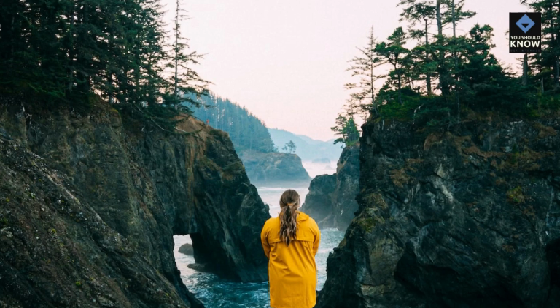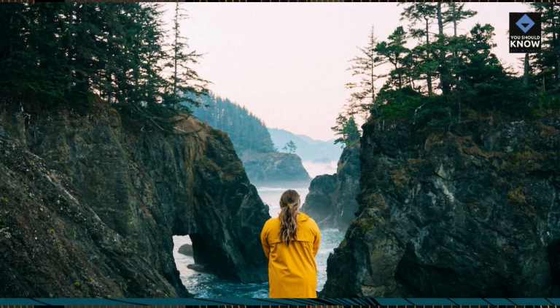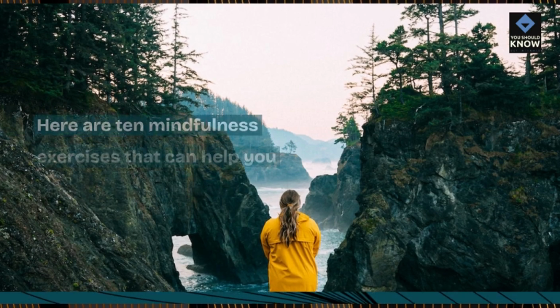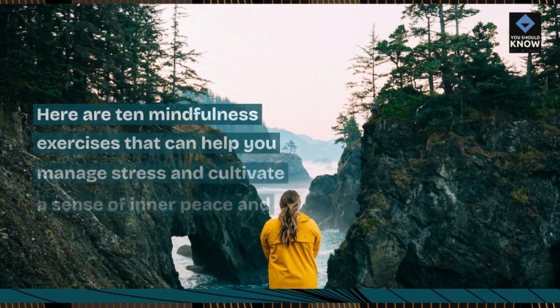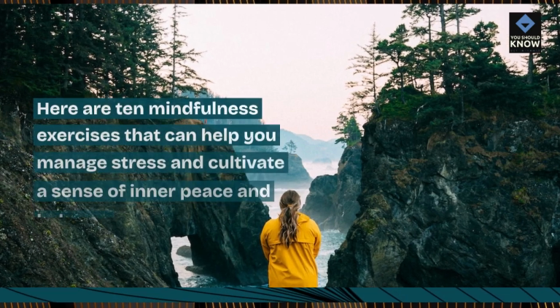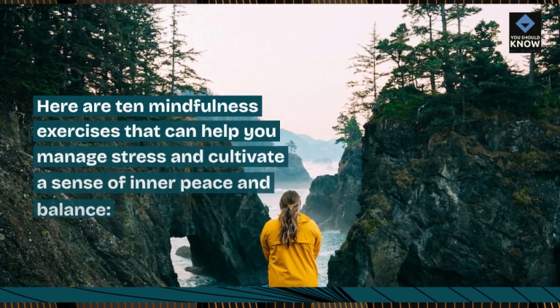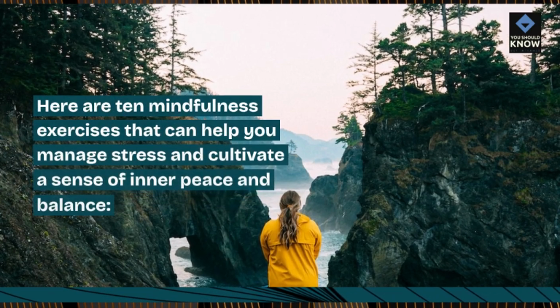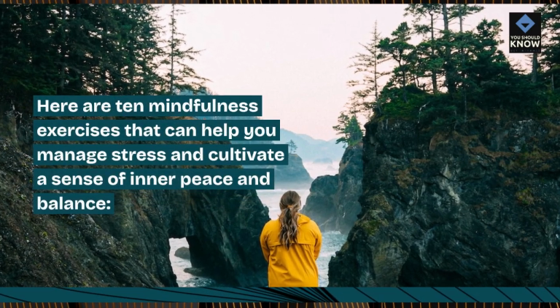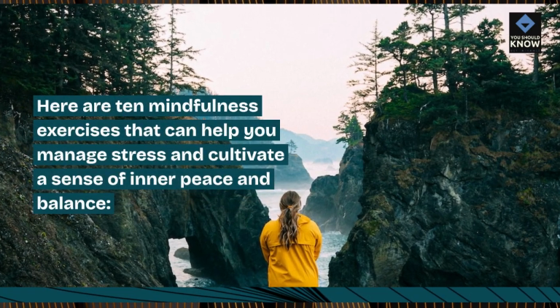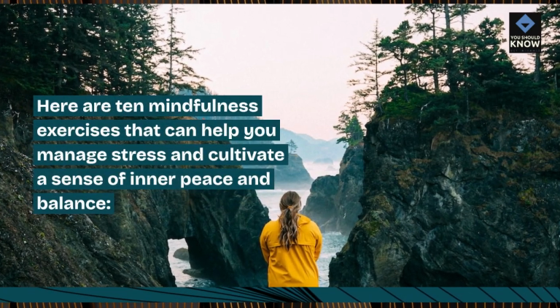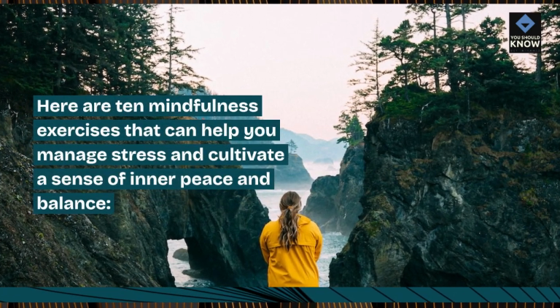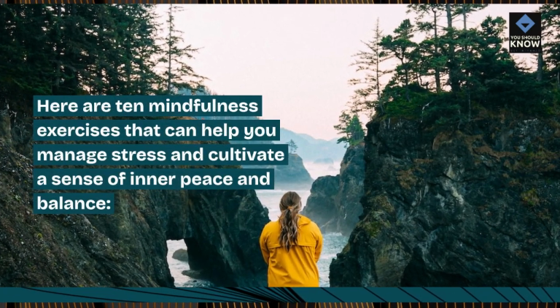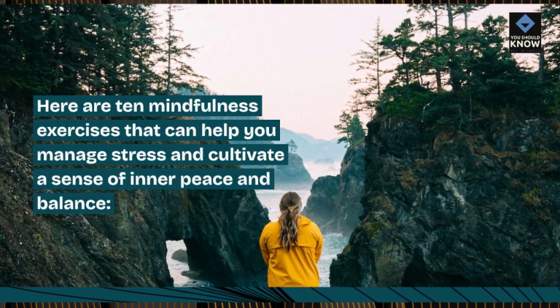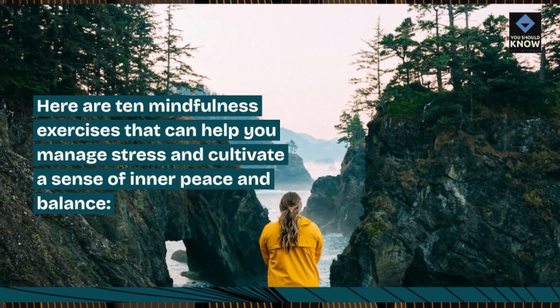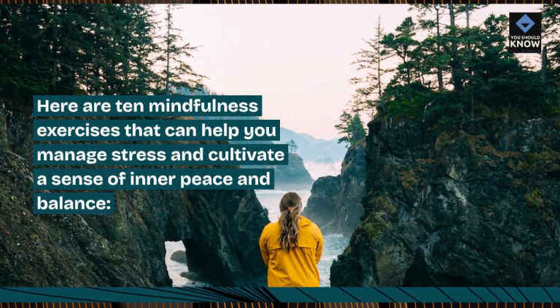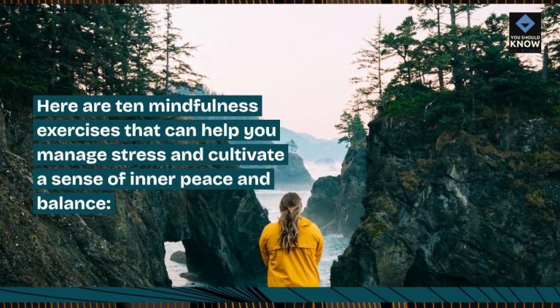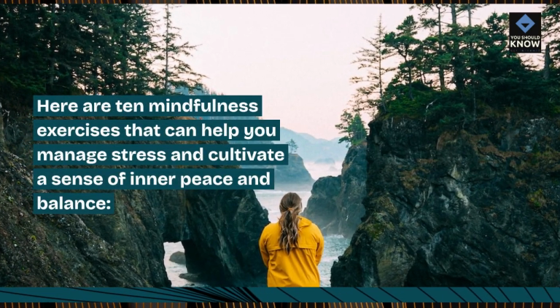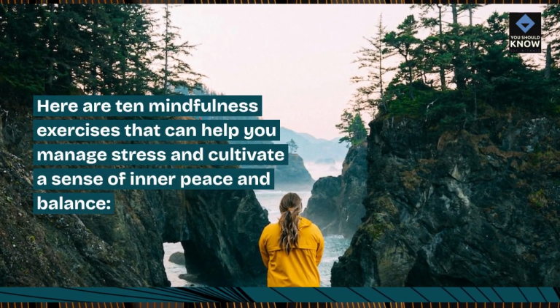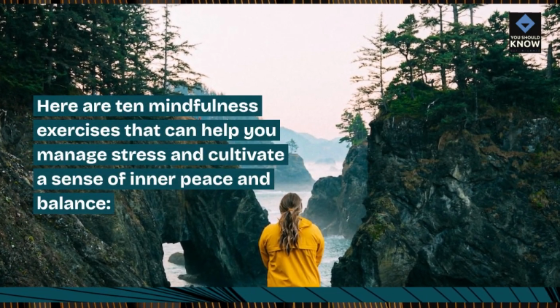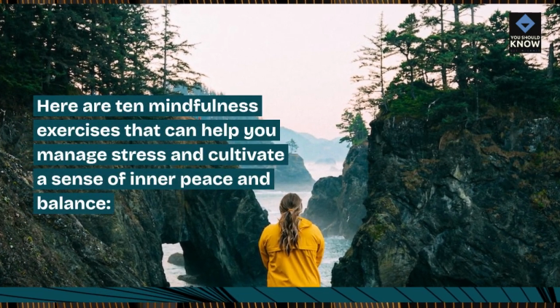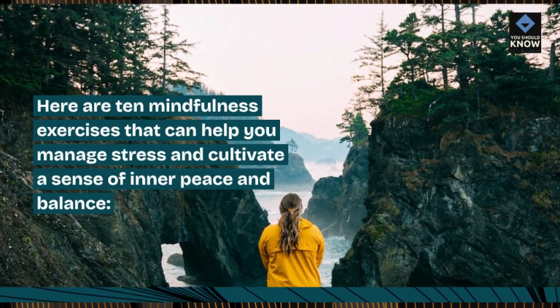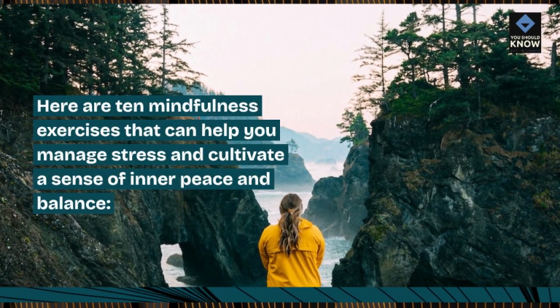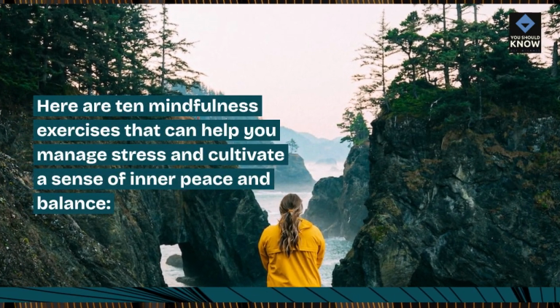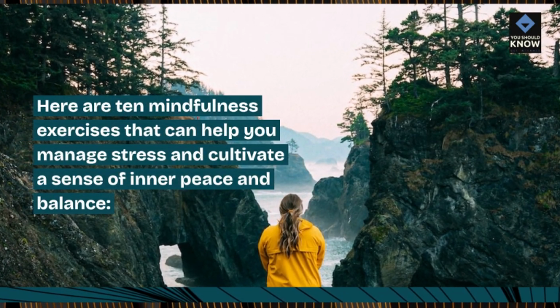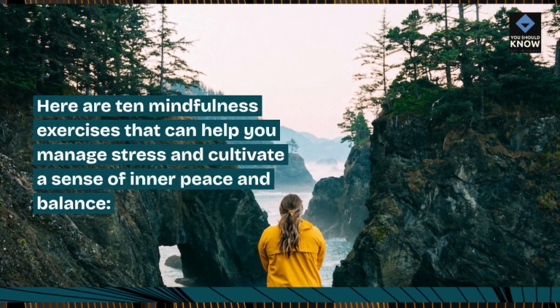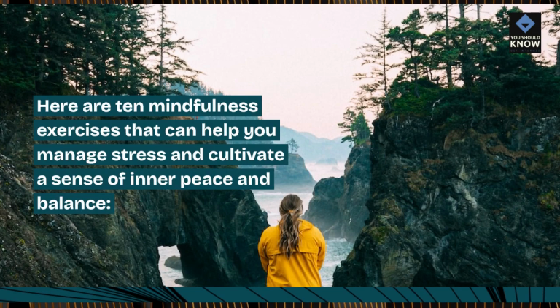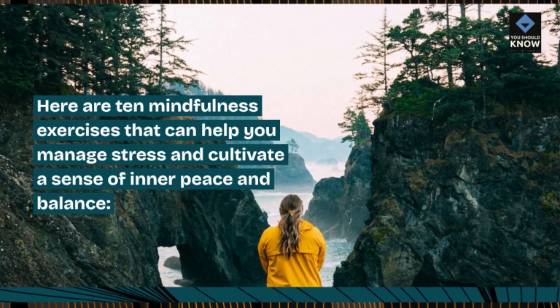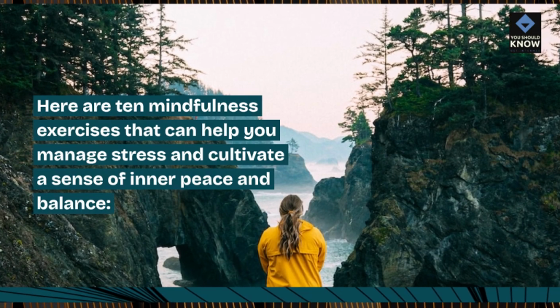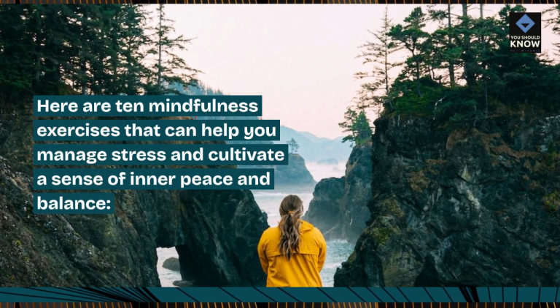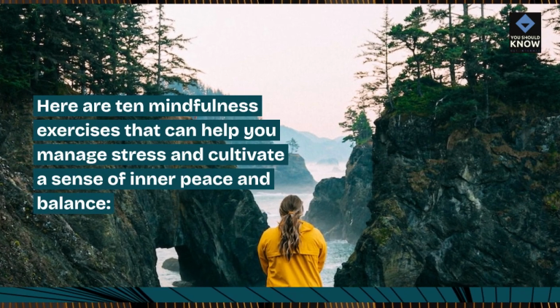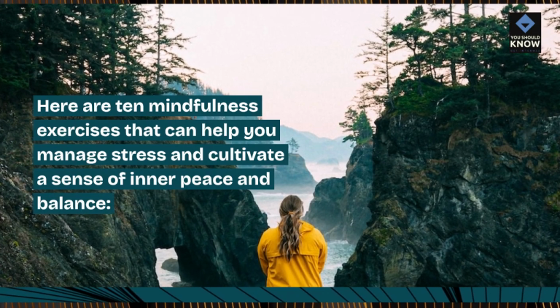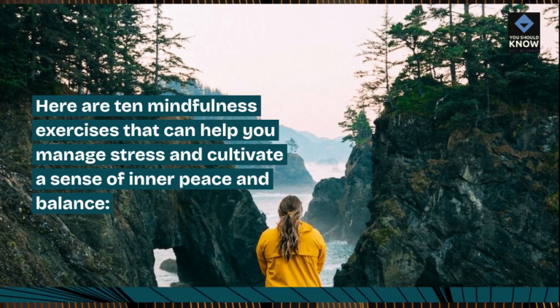Here are 10 mindfulness exercises that can help you manage stress and cultivate a sense of inner peace and balance.